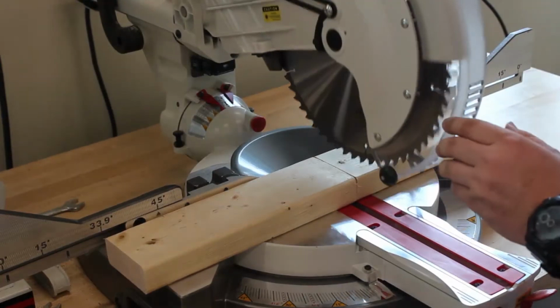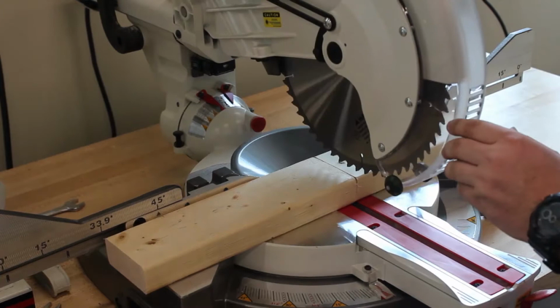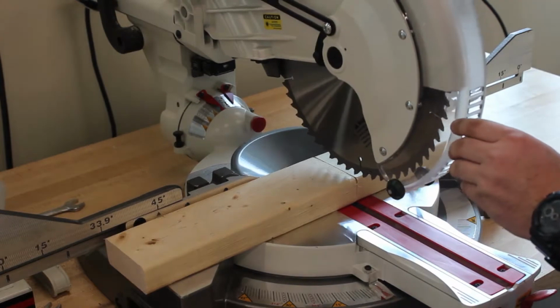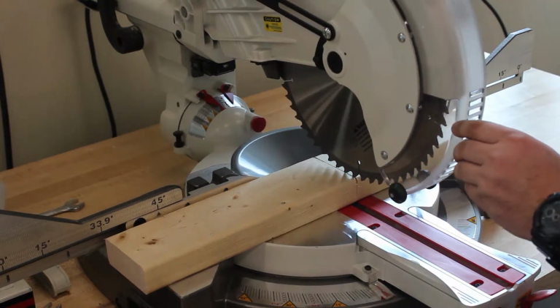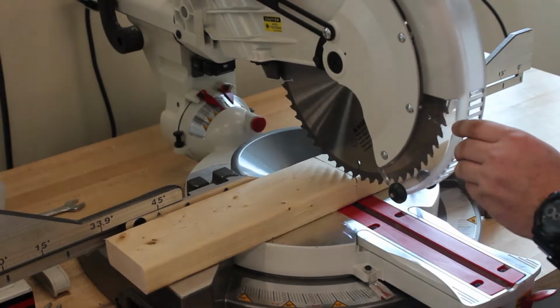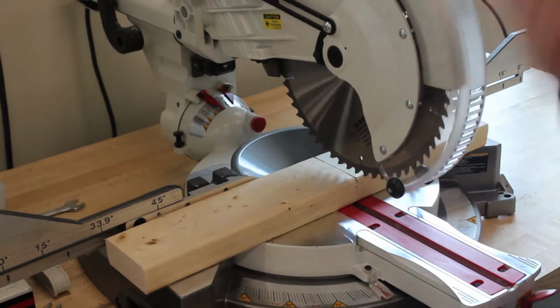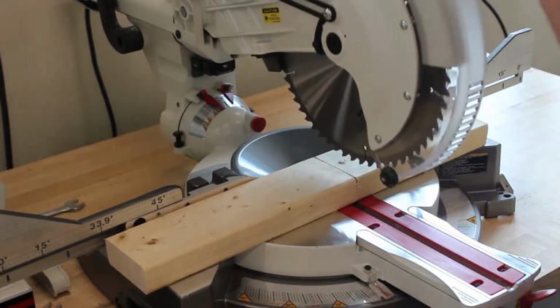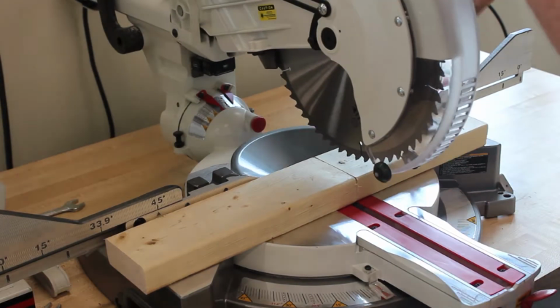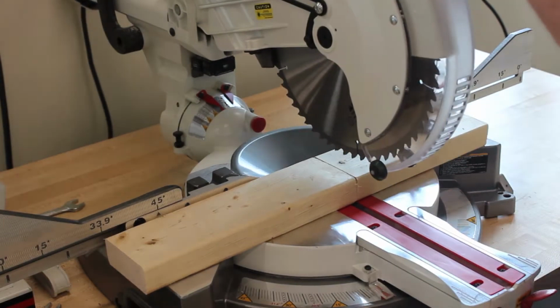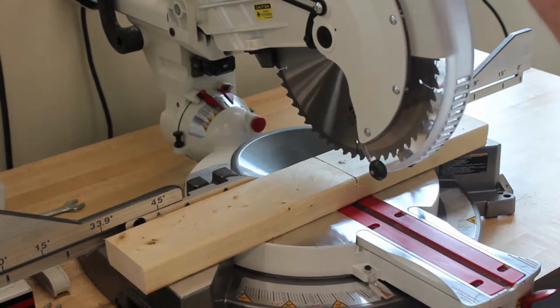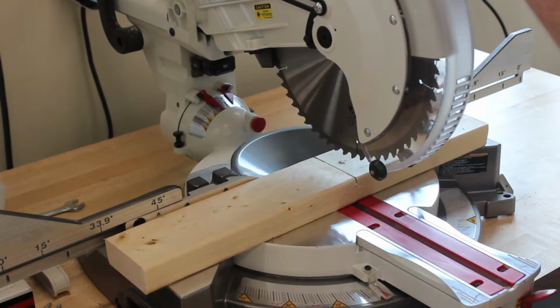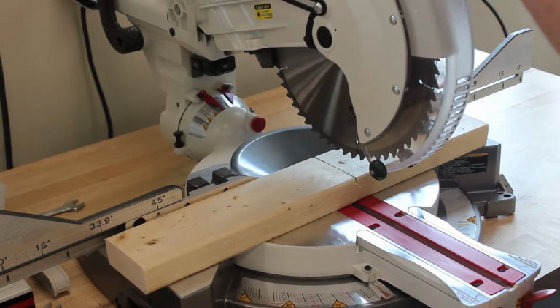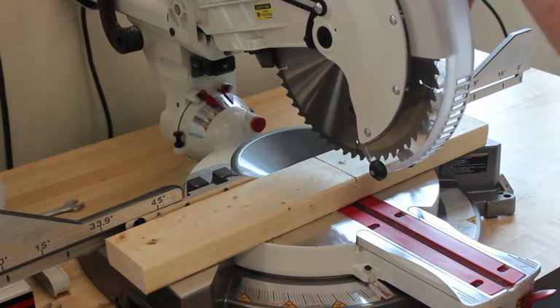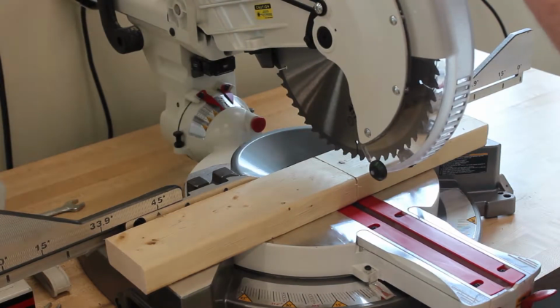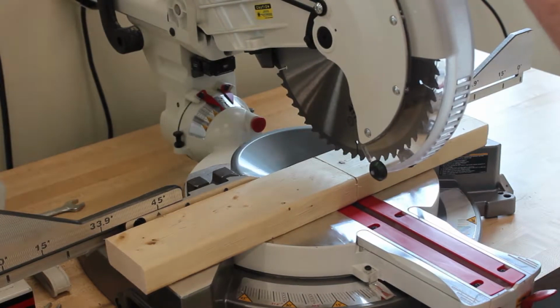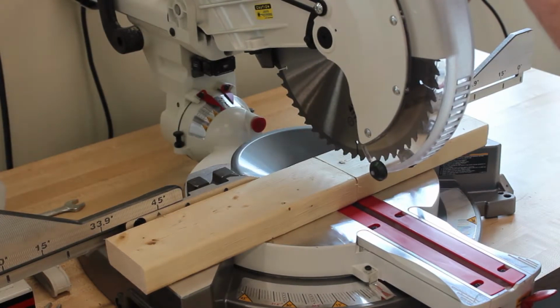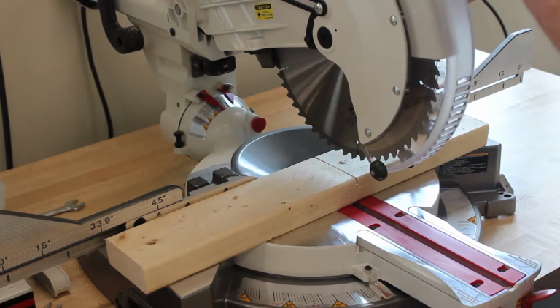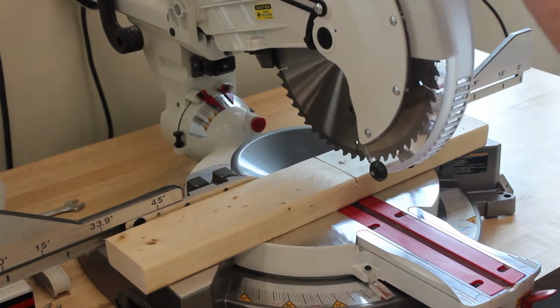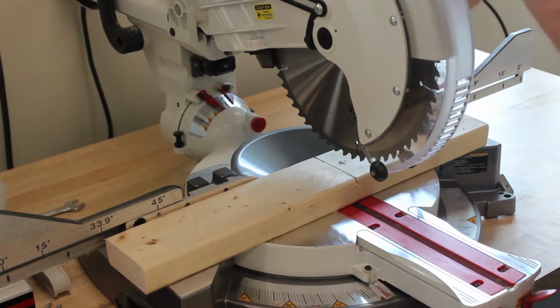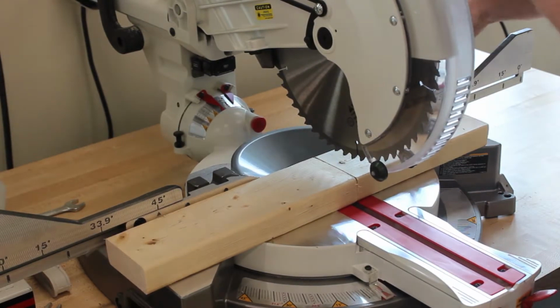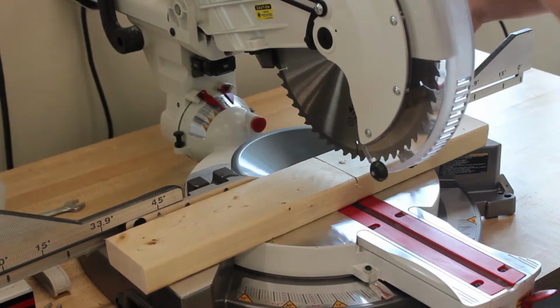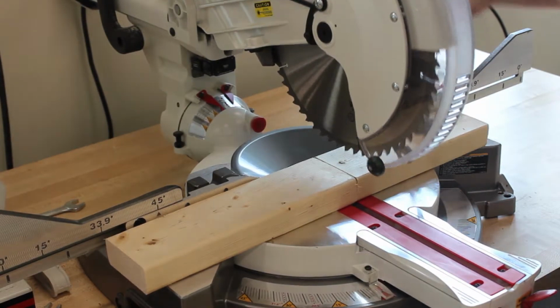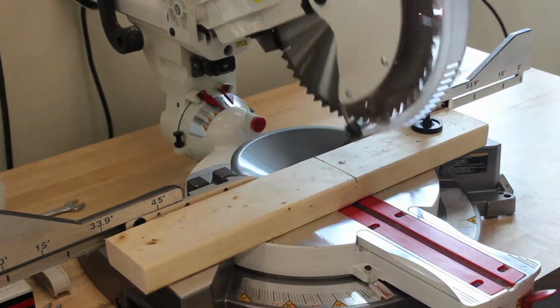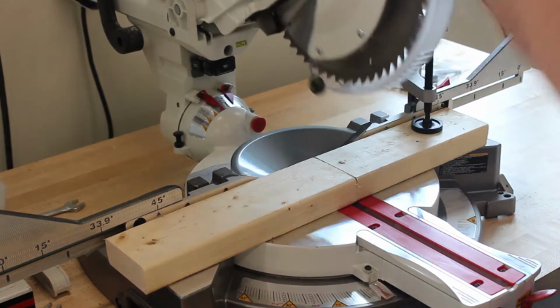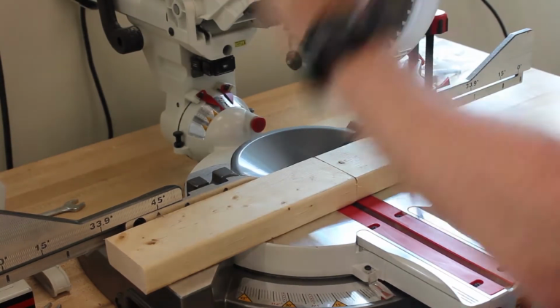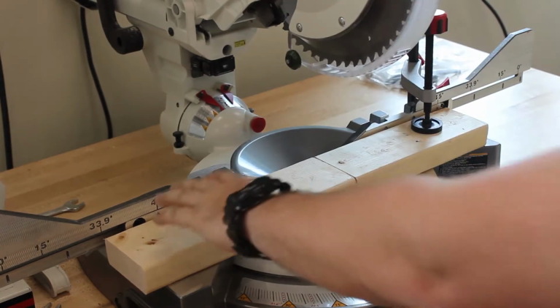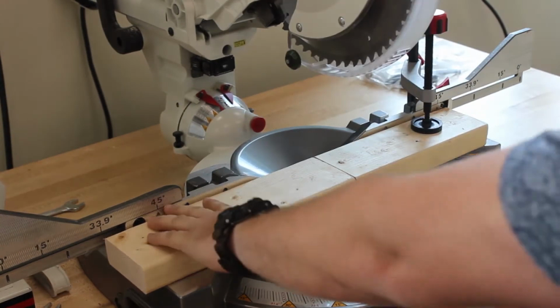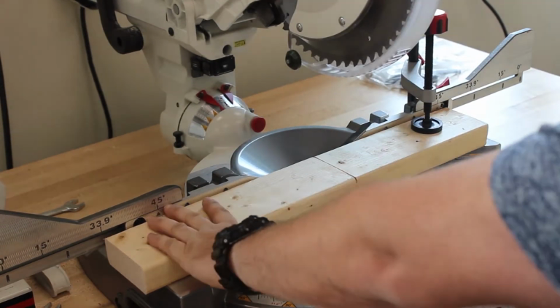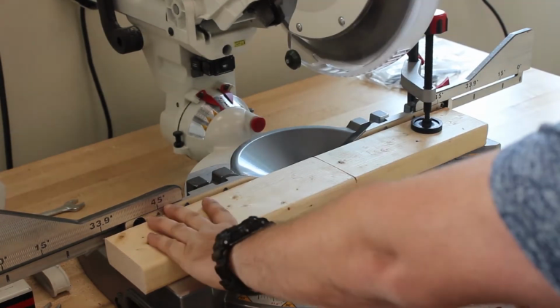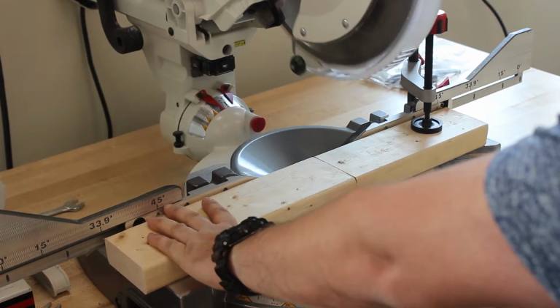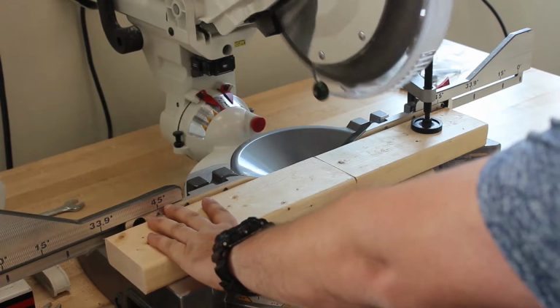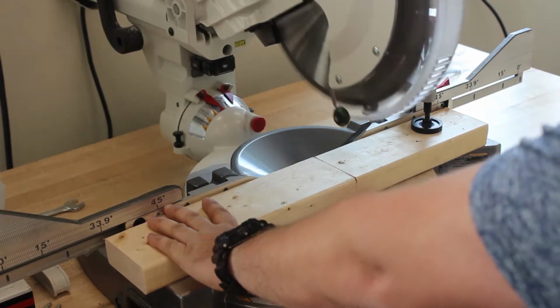While making an angled cut, it operates the same. Pull the saw out, down, turn the saw on, and push through.